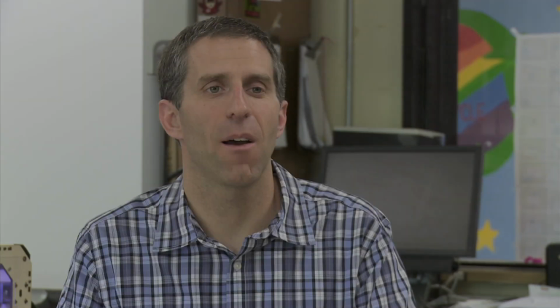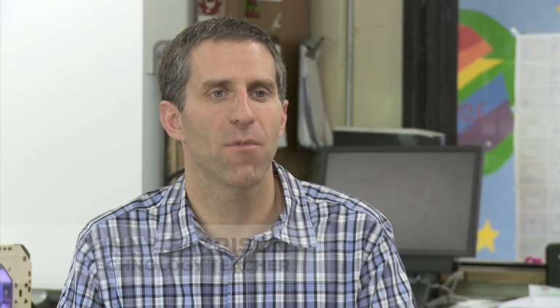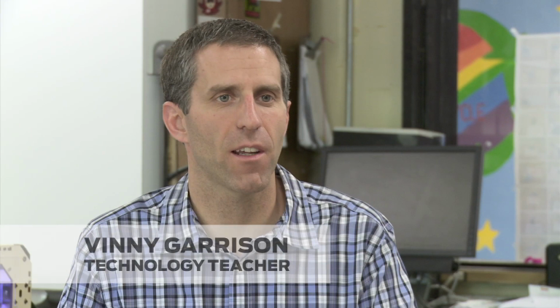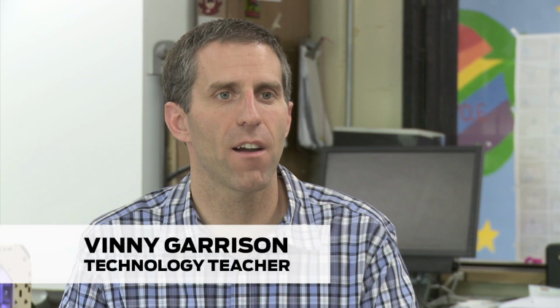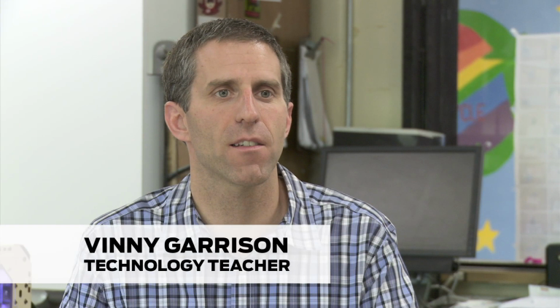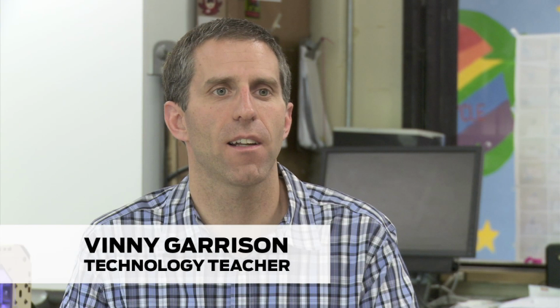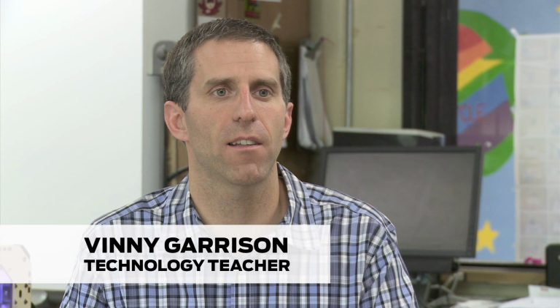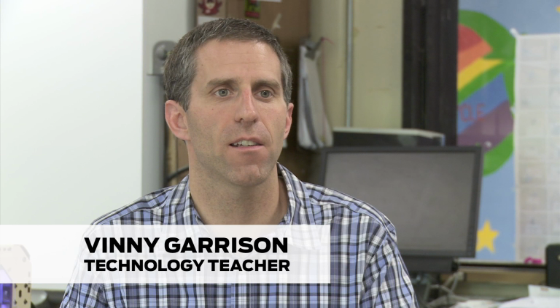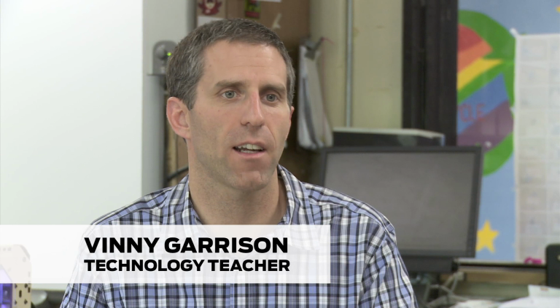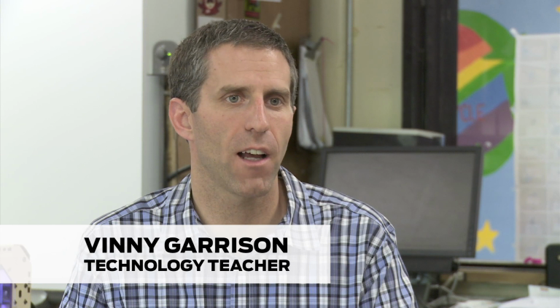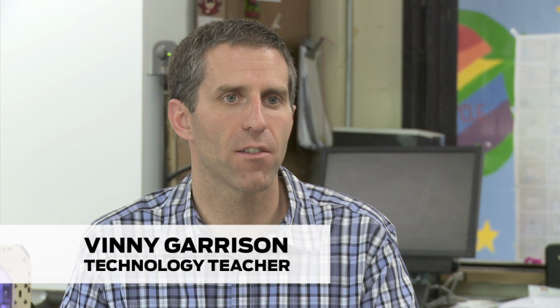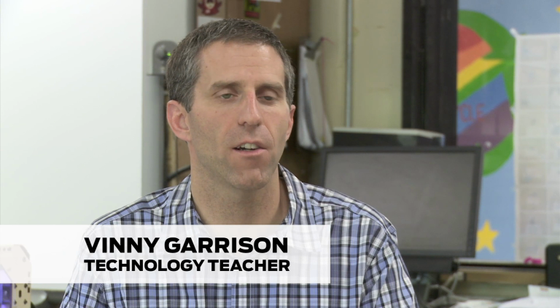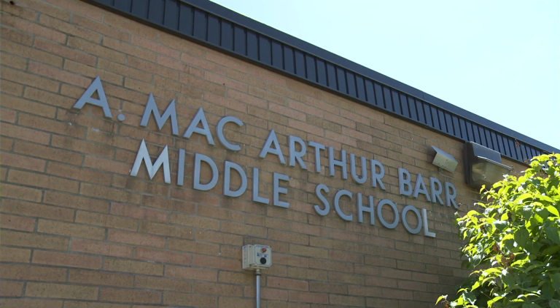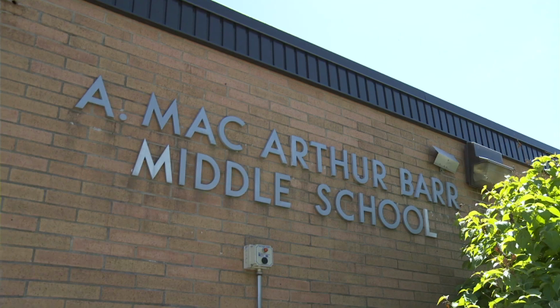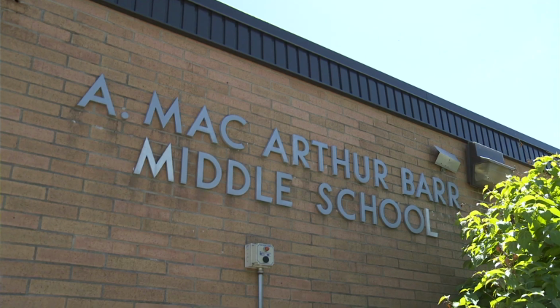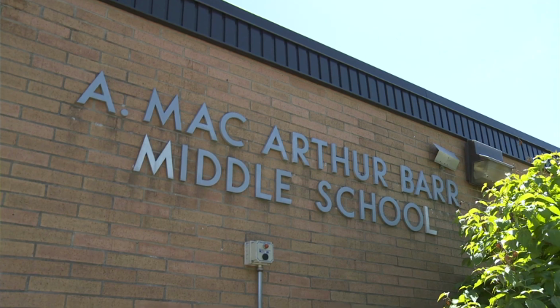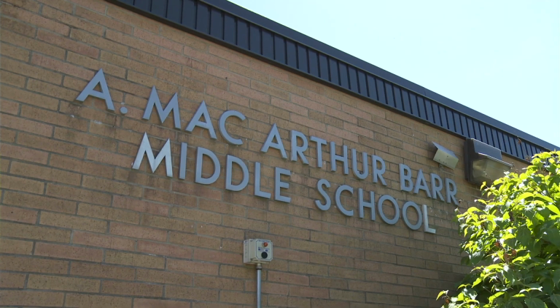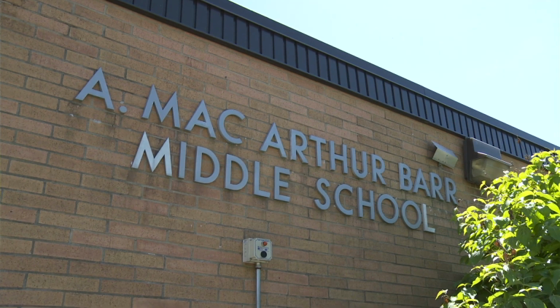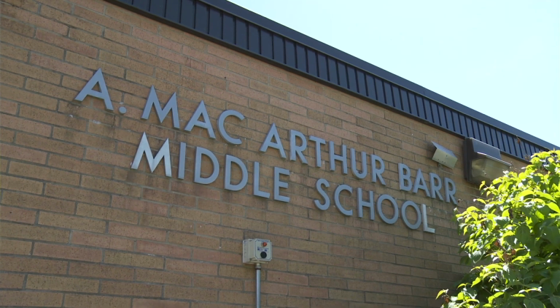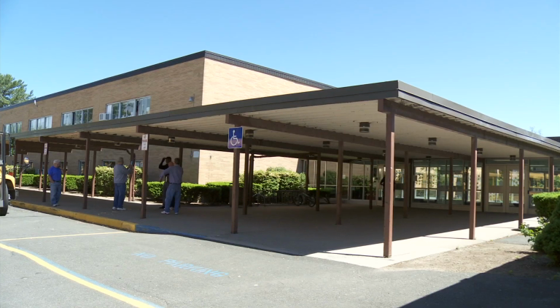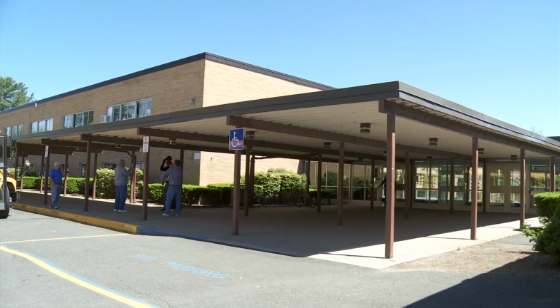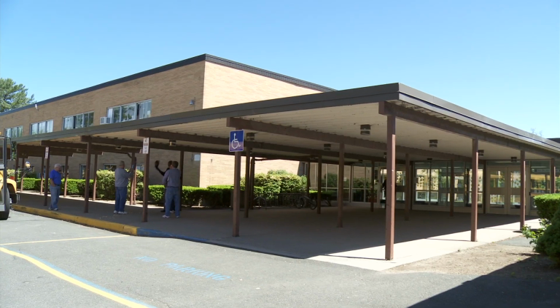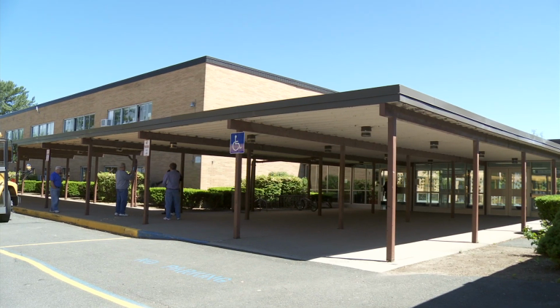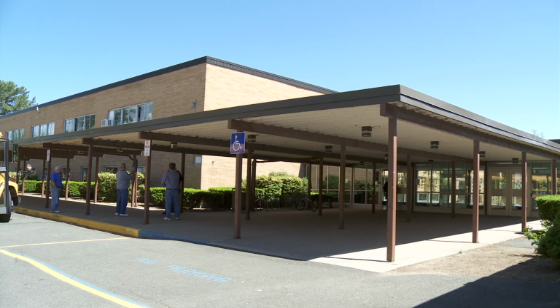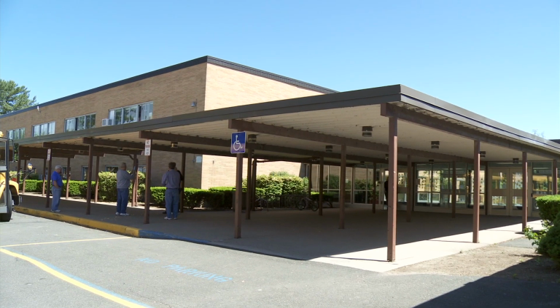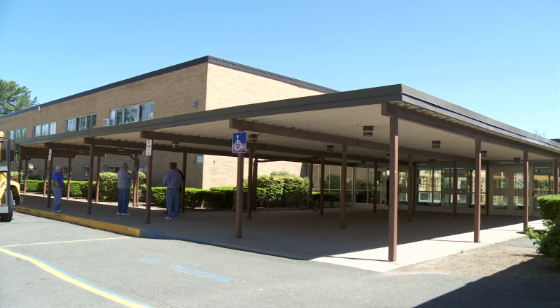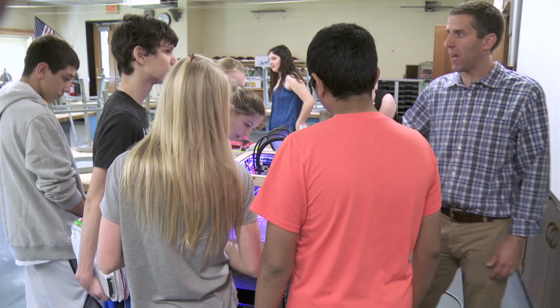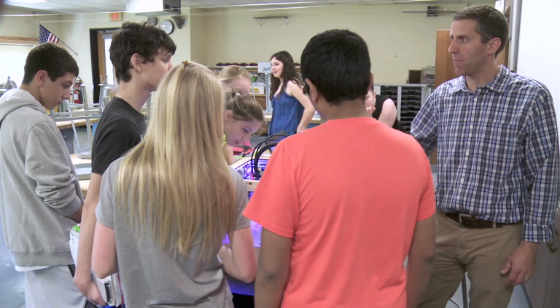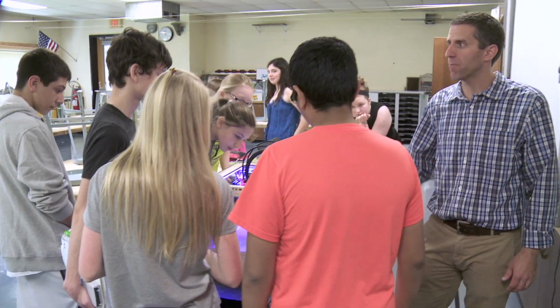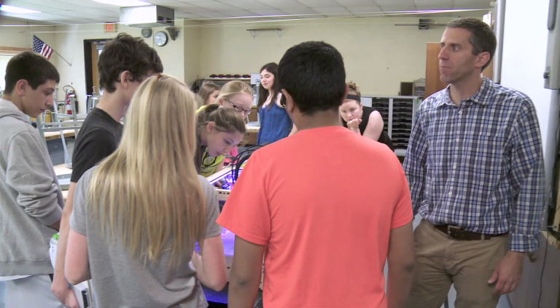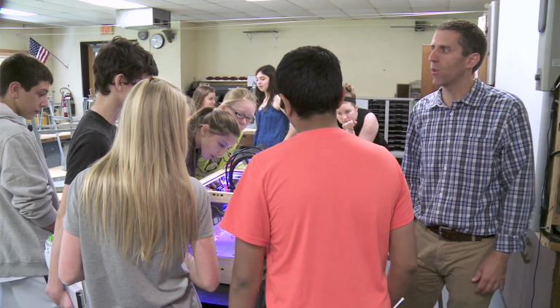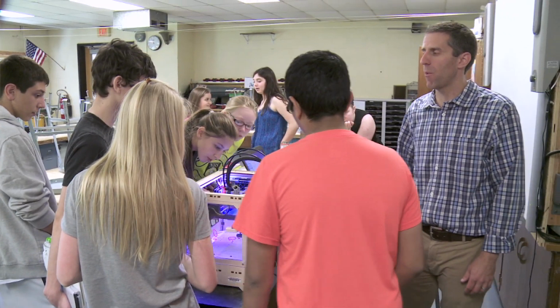I'm Vinnie Garrison. I teach technology here at A. McArthur-Barrear Middle School. I'm teaching the 5th, 6th, 7th, and 8th graders.